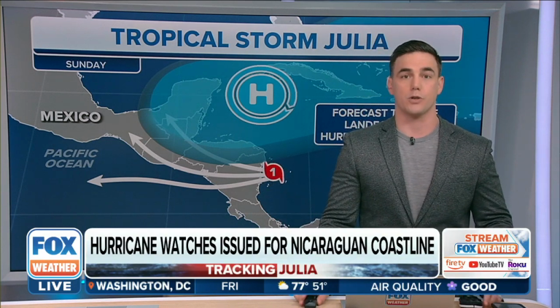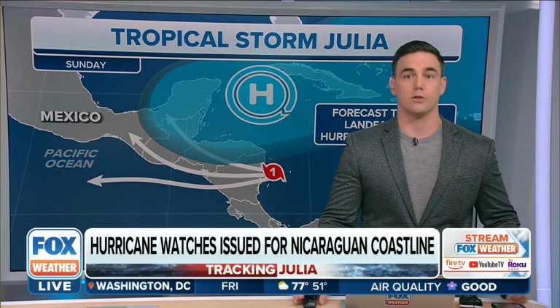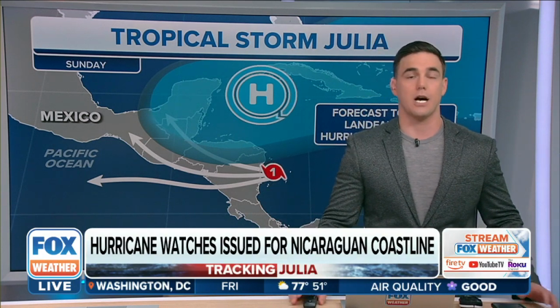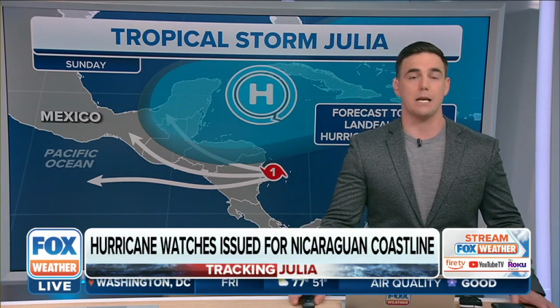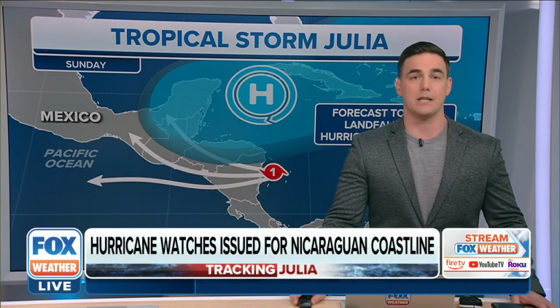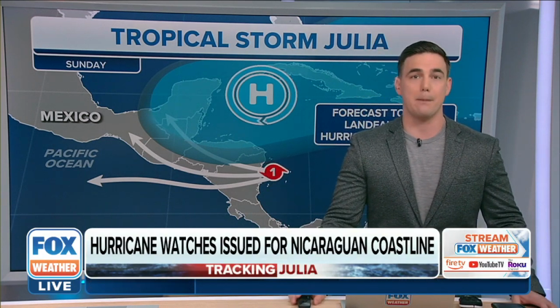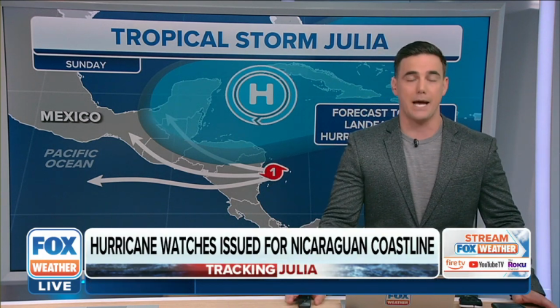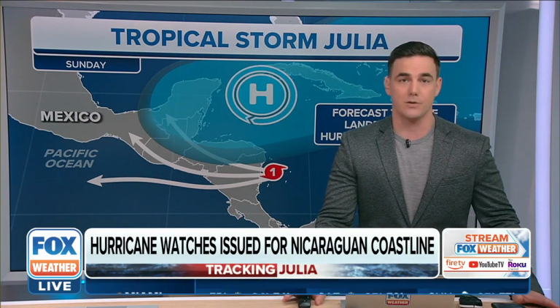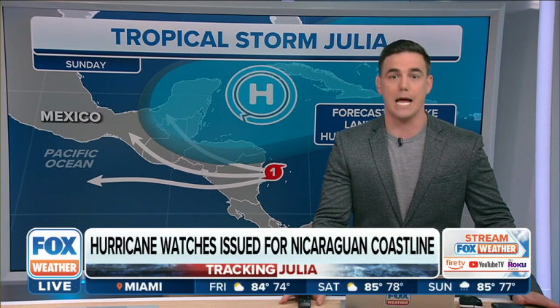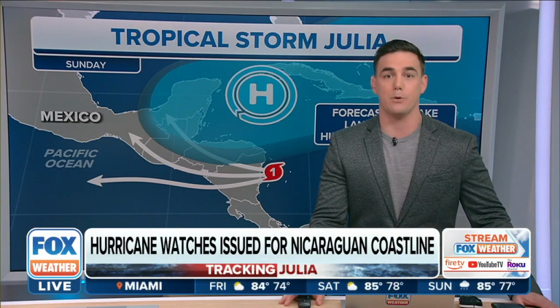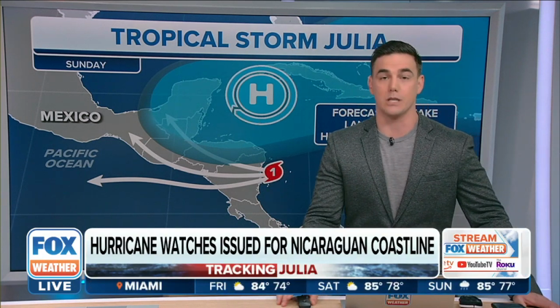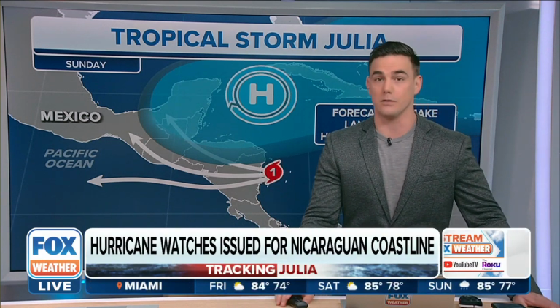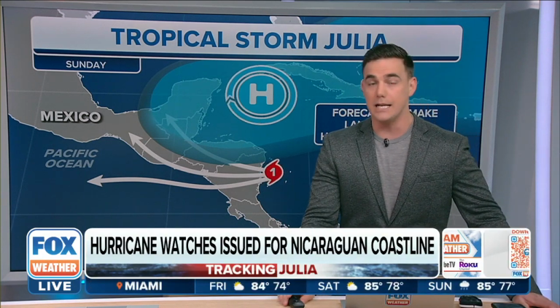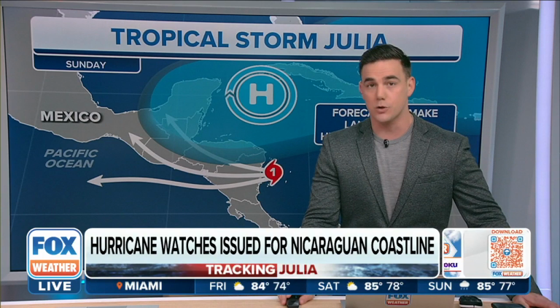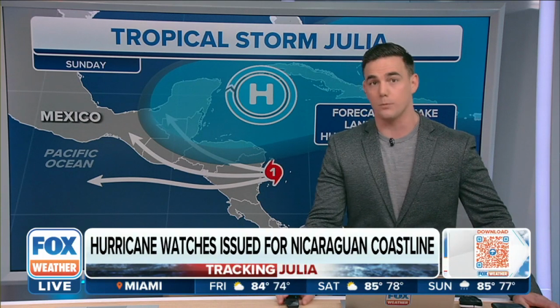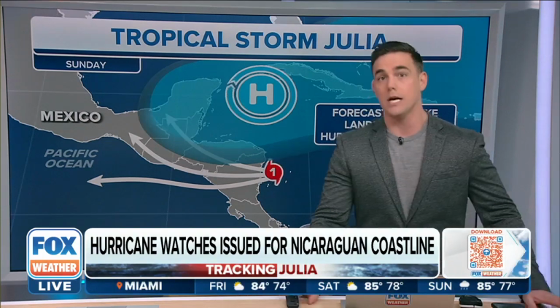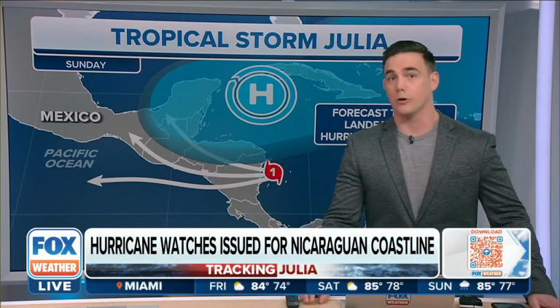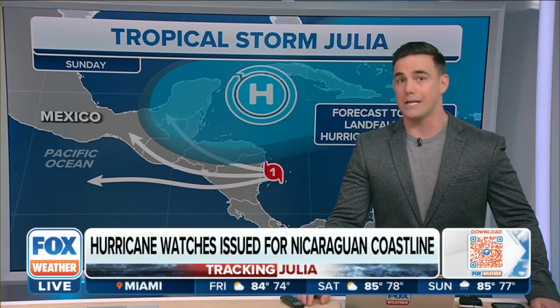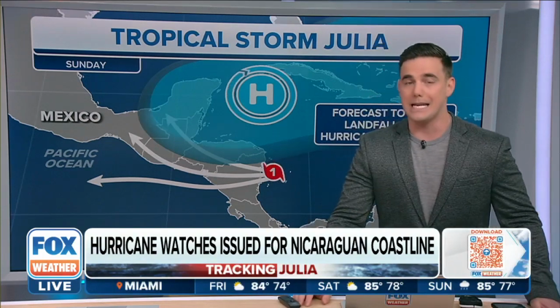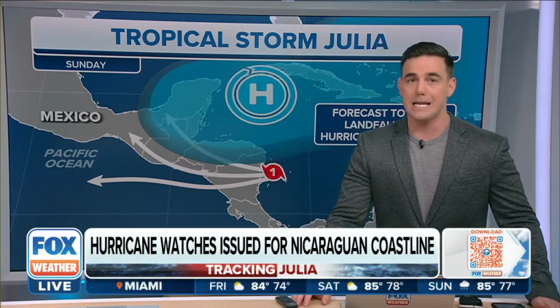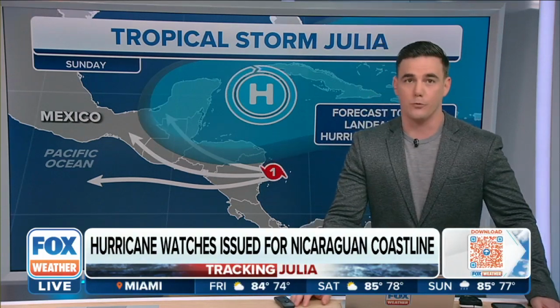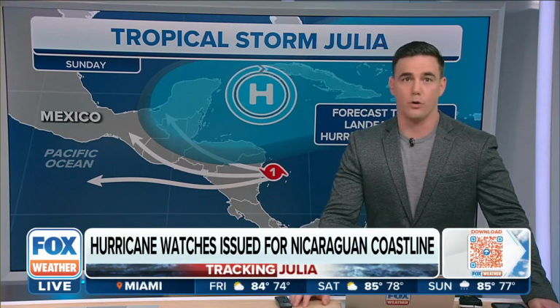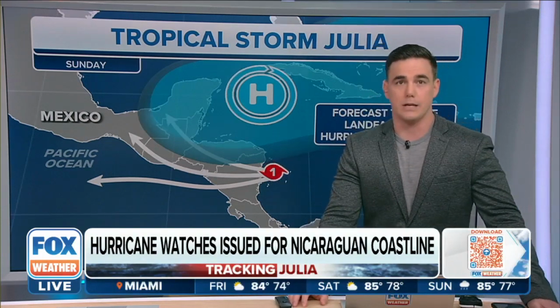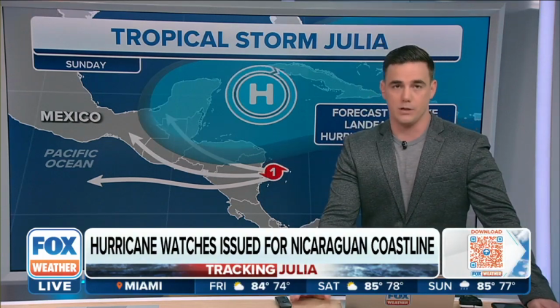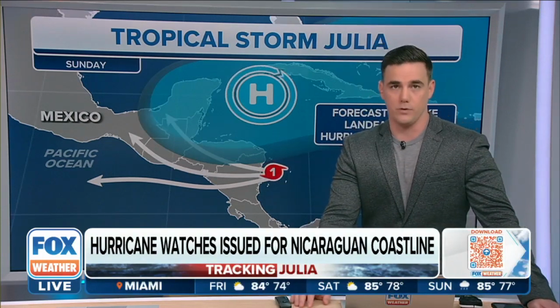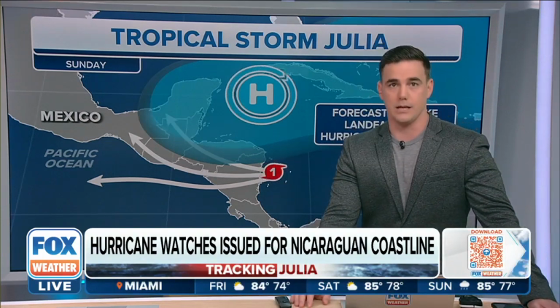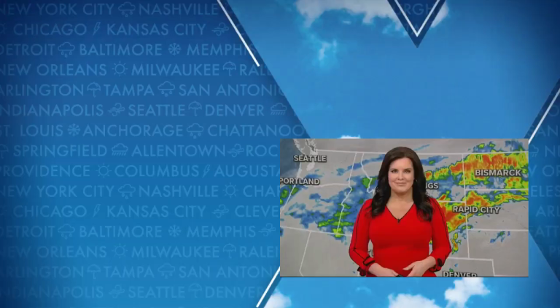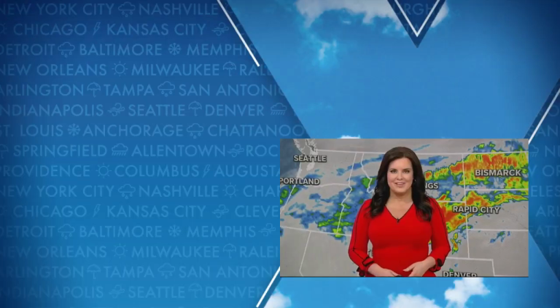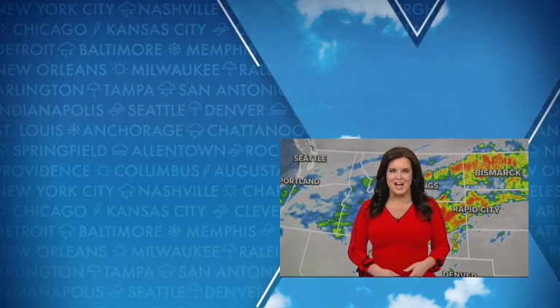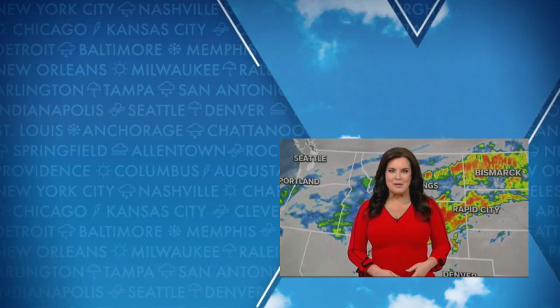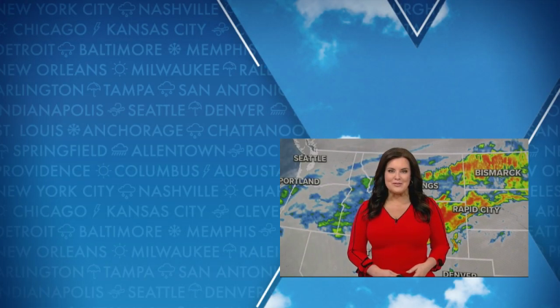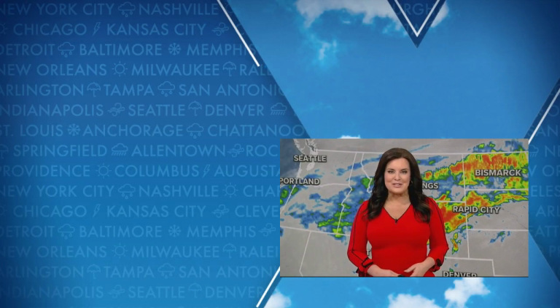We're still talking about the impacts of what happened with our latest storm, Hurricane Ian. For more on that, we'll send it over to Kendall. I'm Amy Freeze.